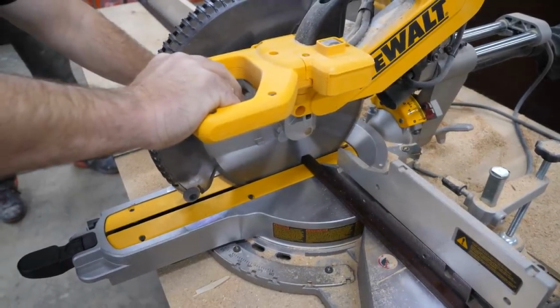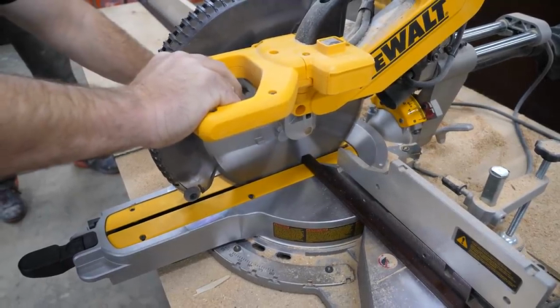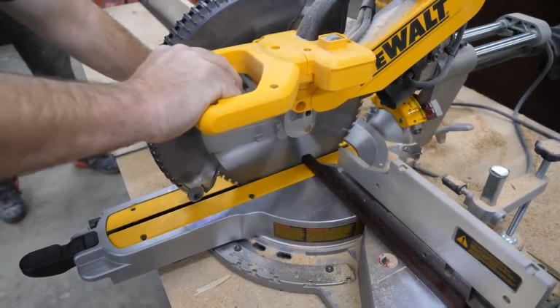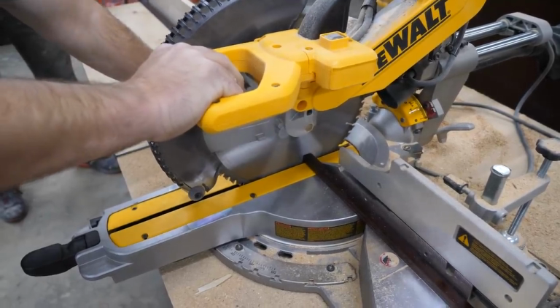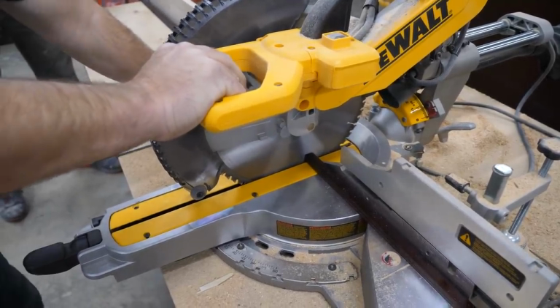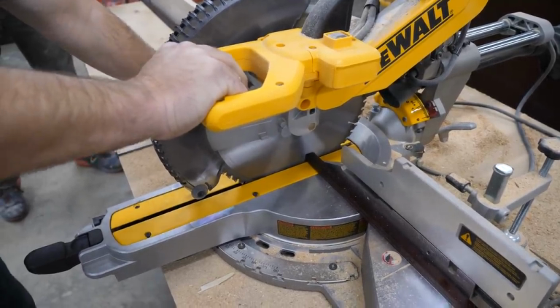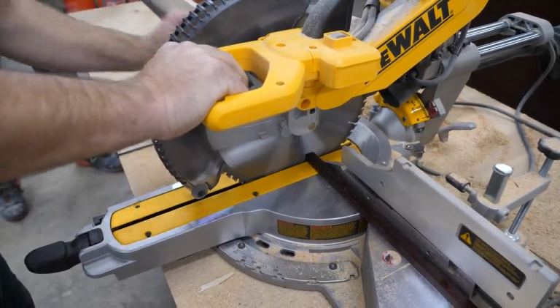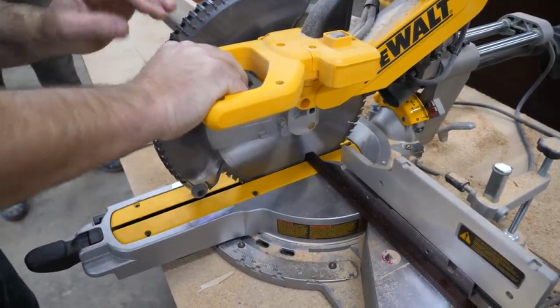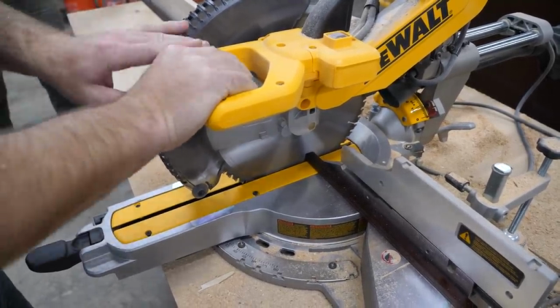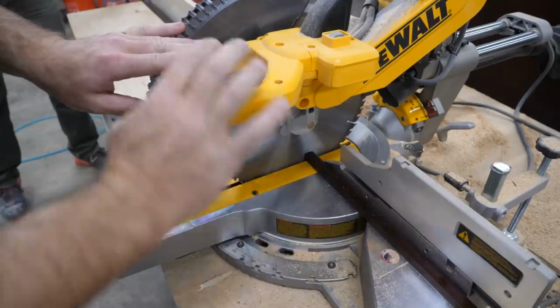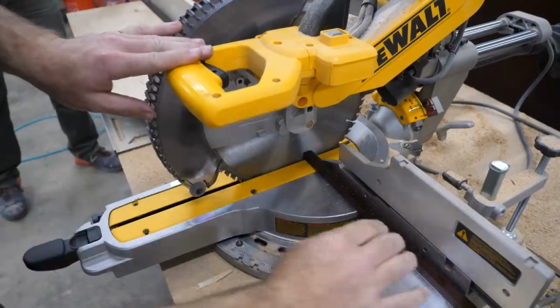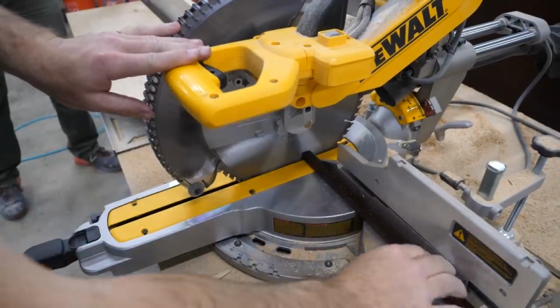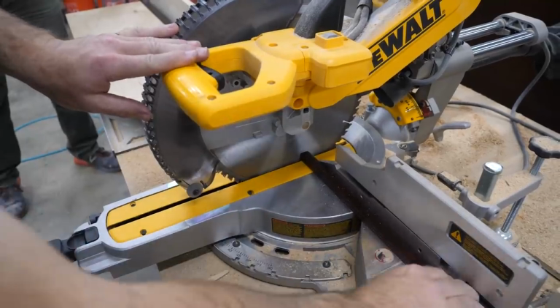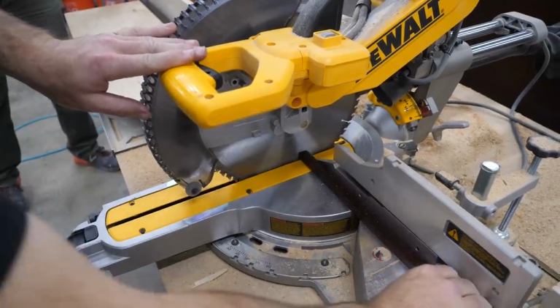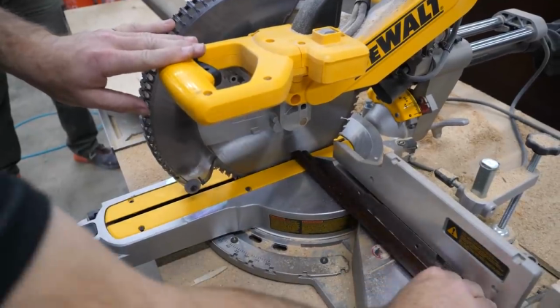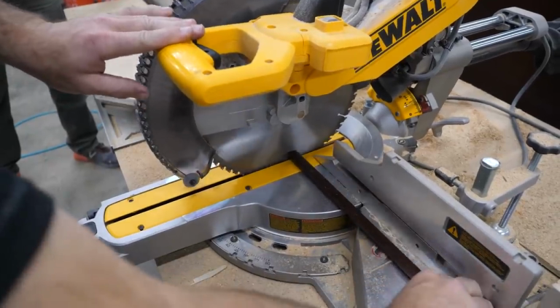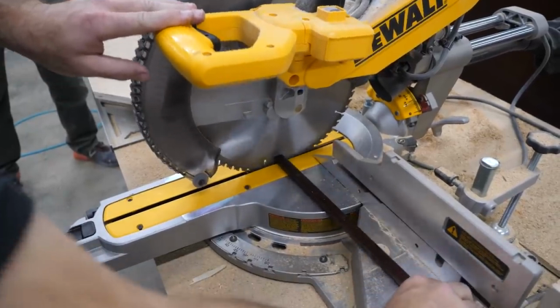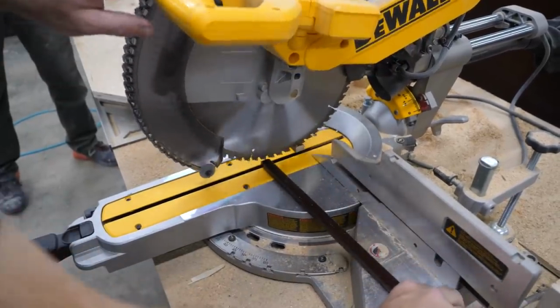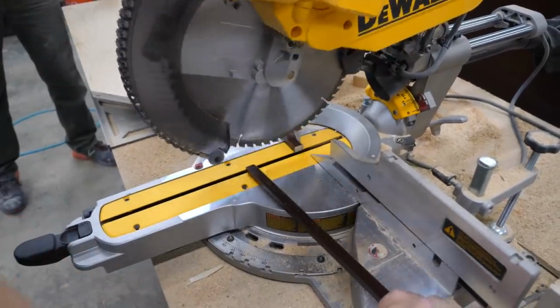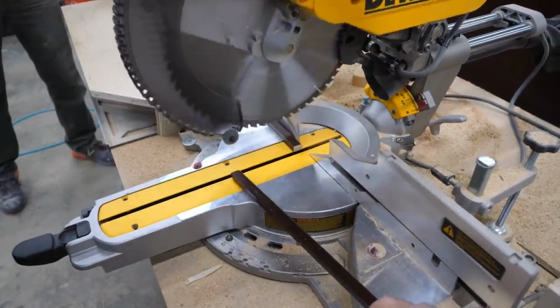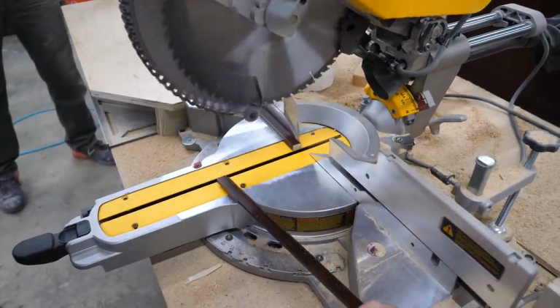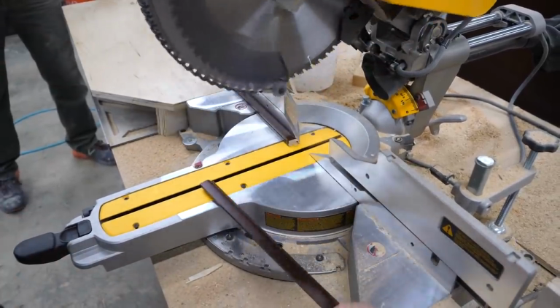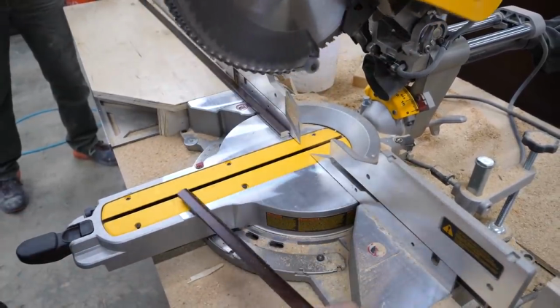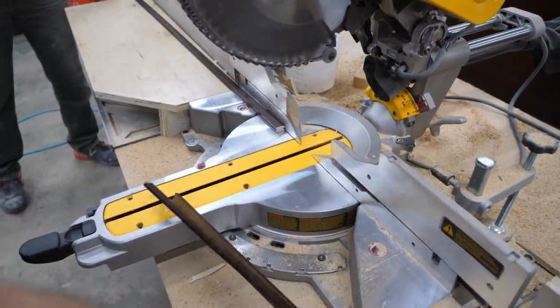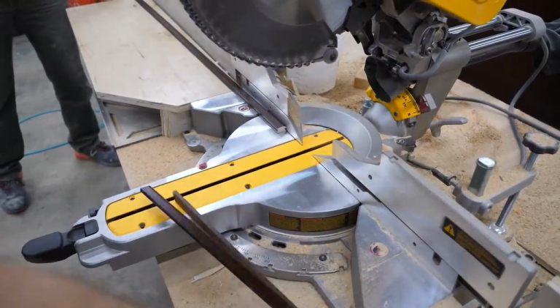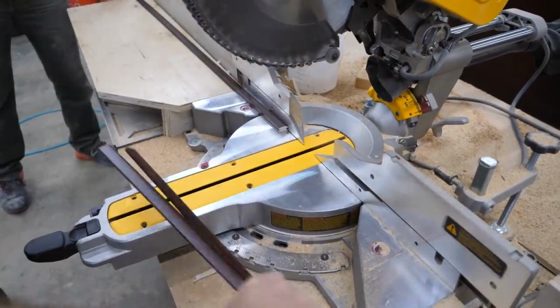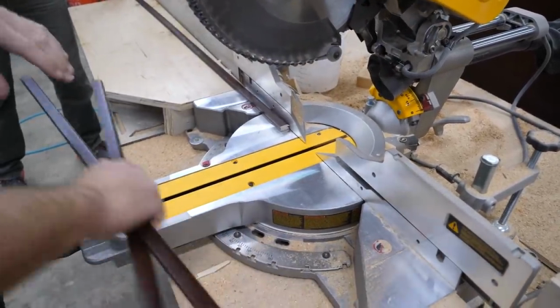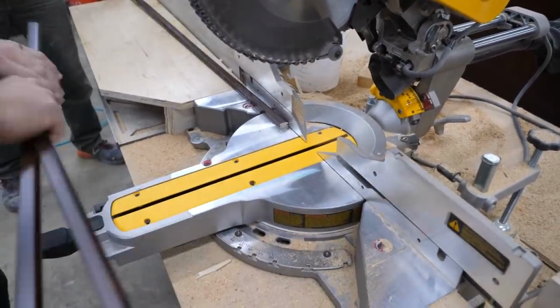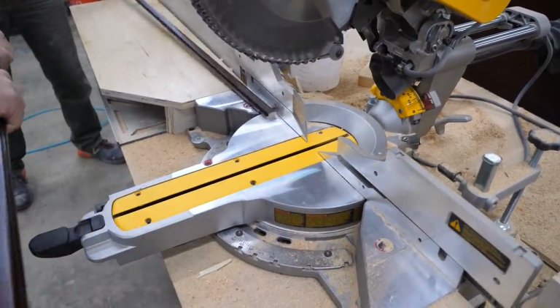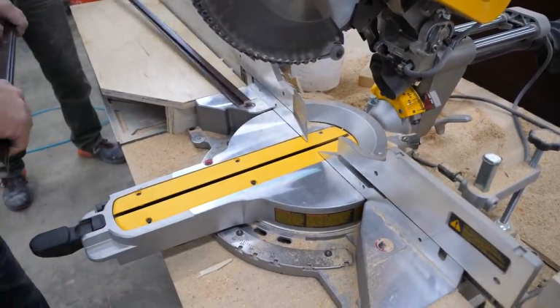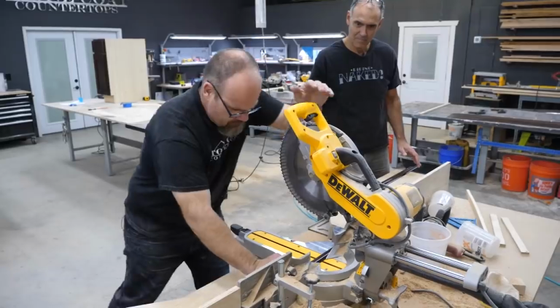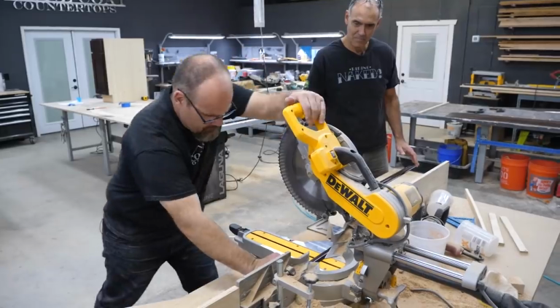I don't lift my saw blade up because I don't want to chip it. Another trick.